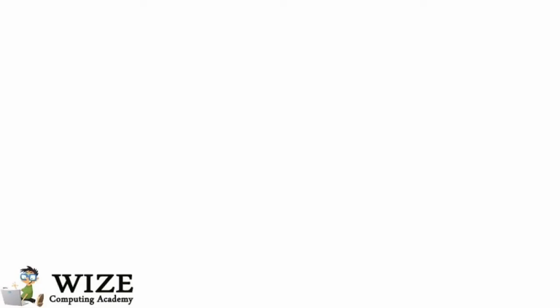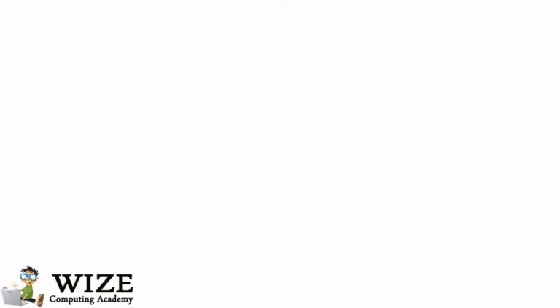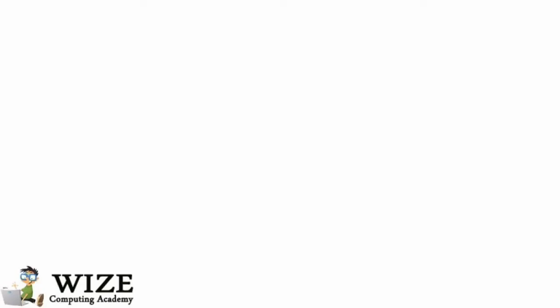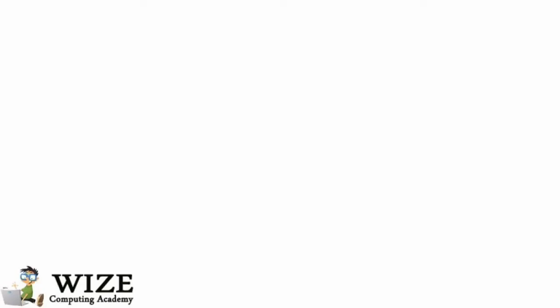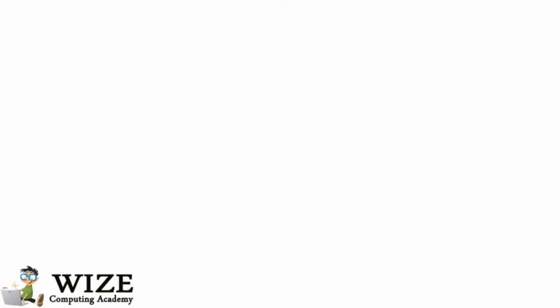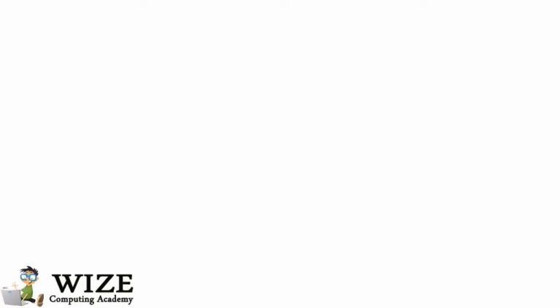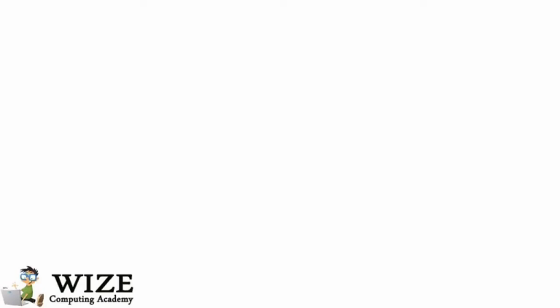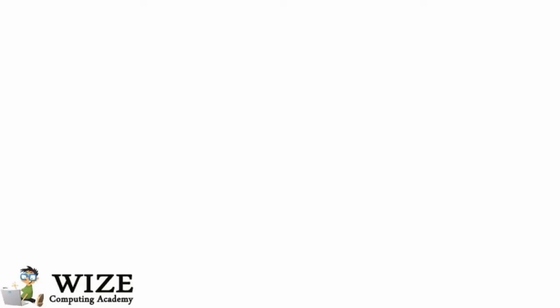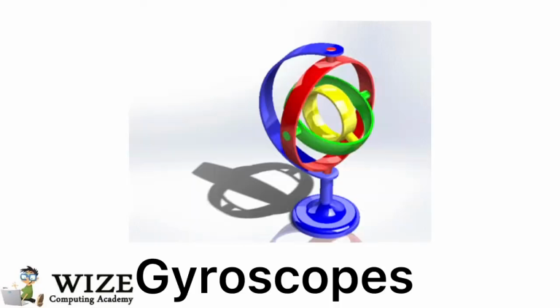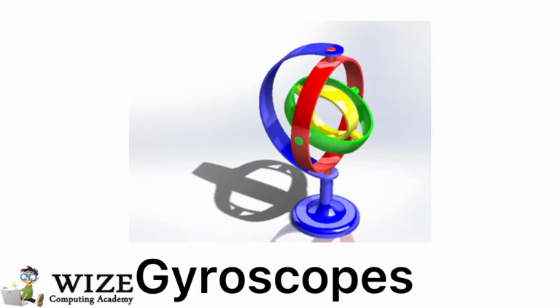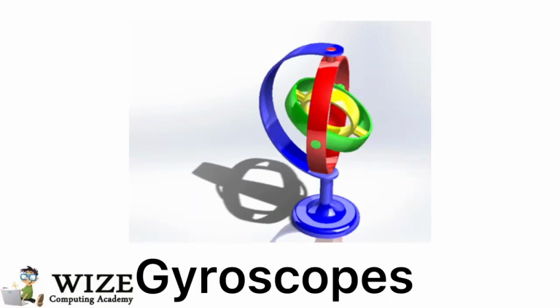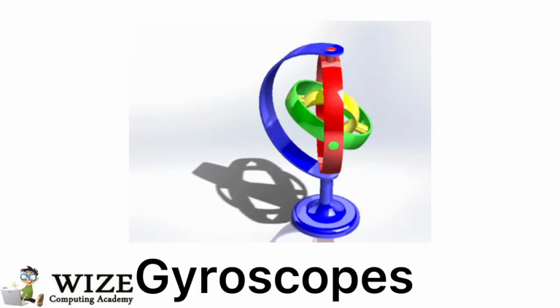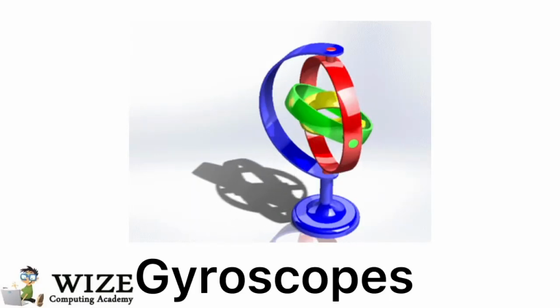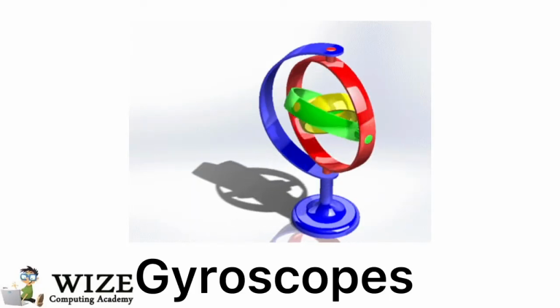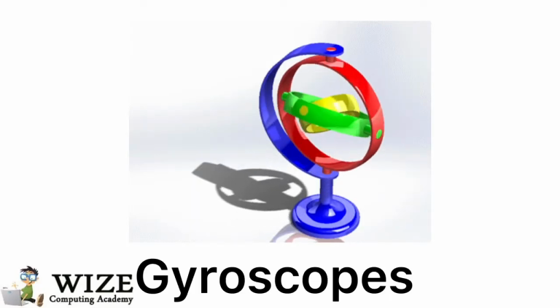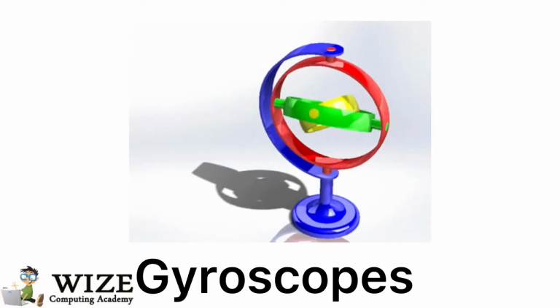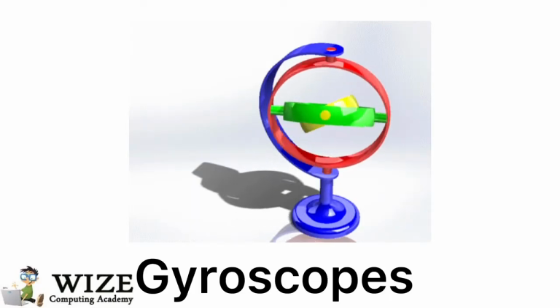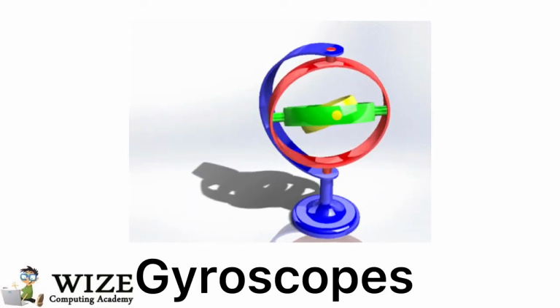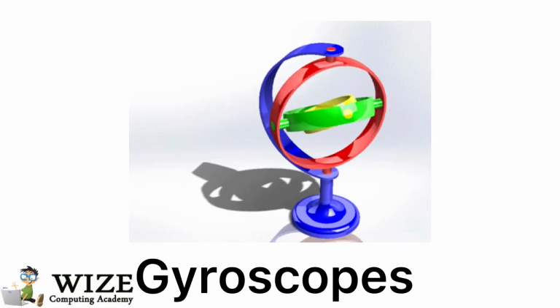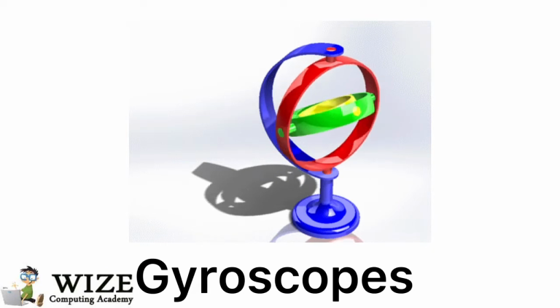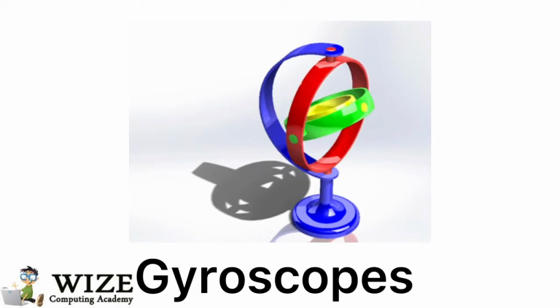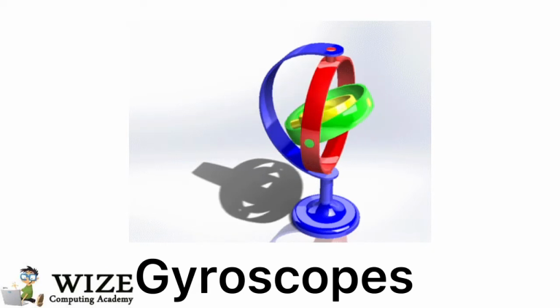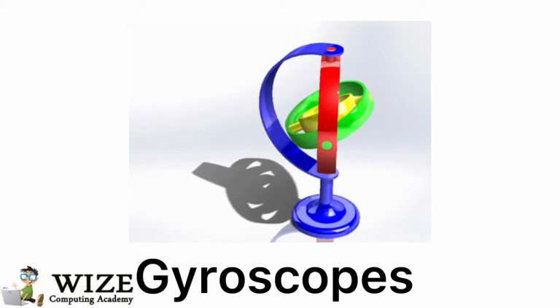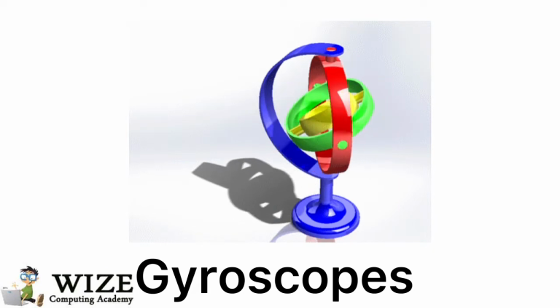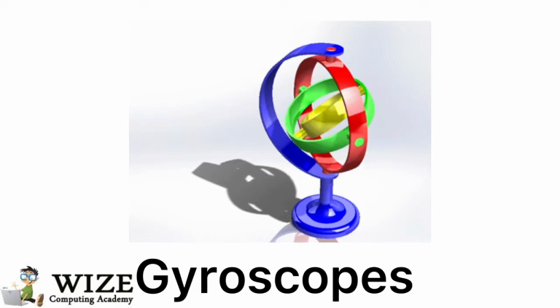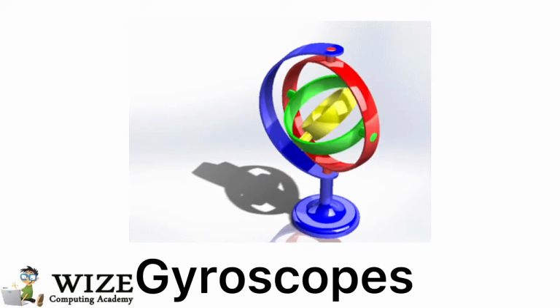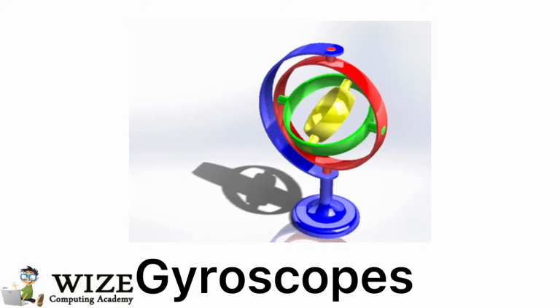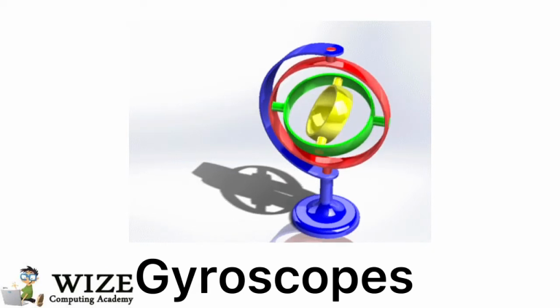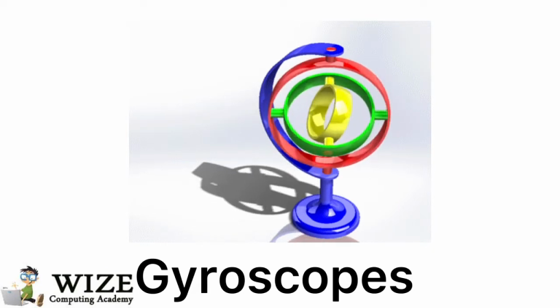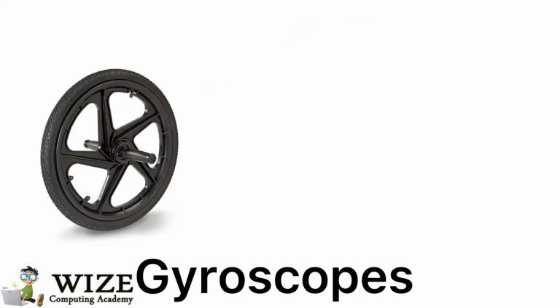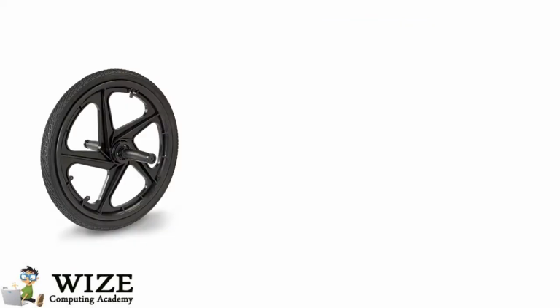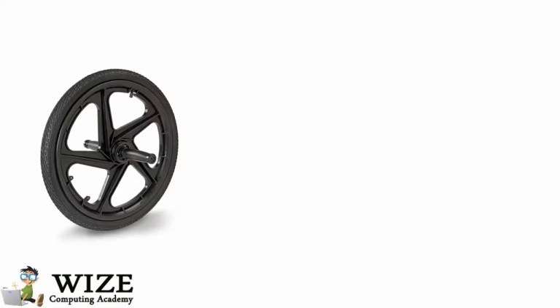Today we're going to be learning about gyroscopes. Starting off with the basics, a gyroscope consists of a wheel and an axle.